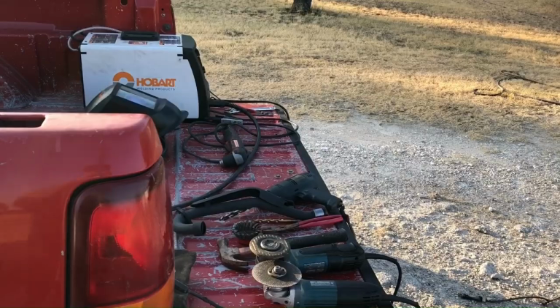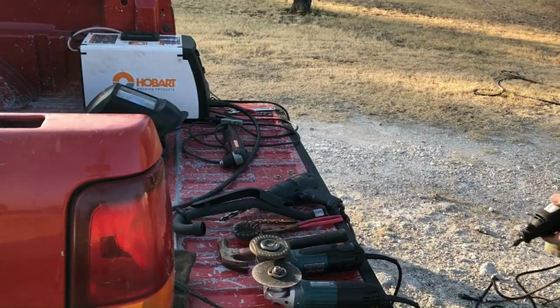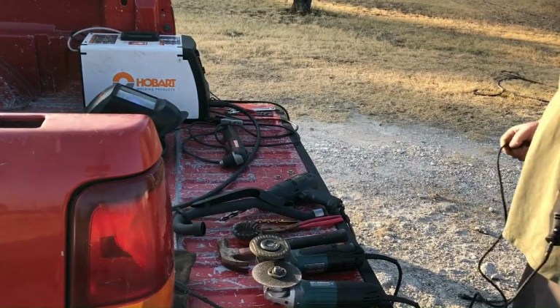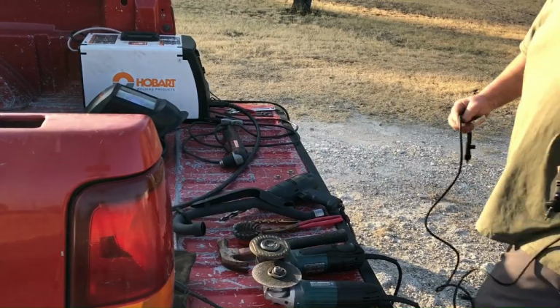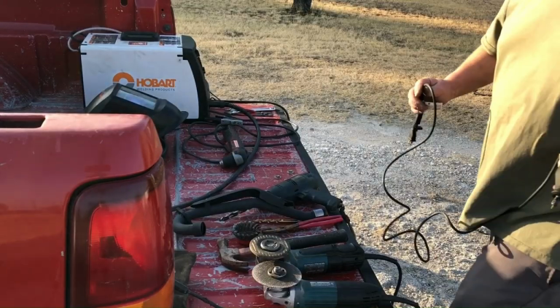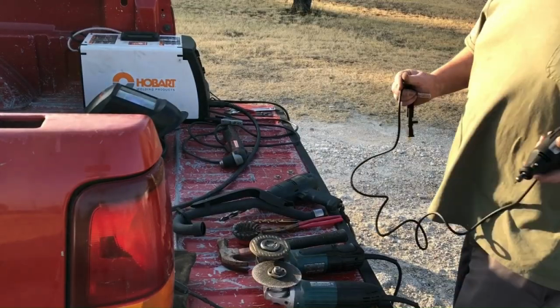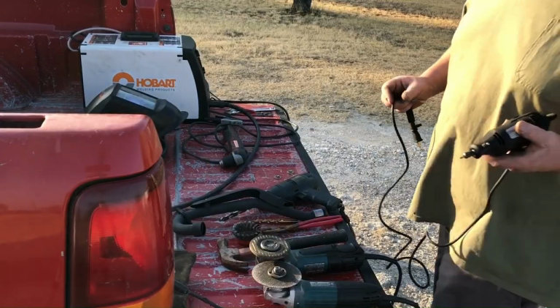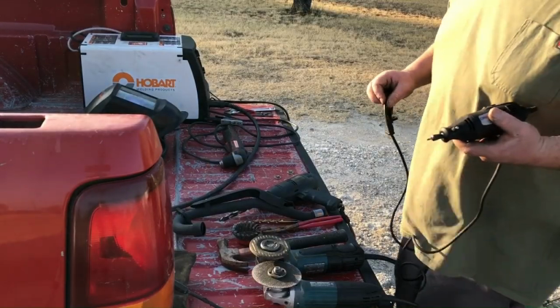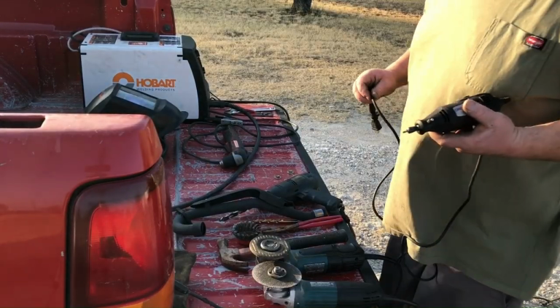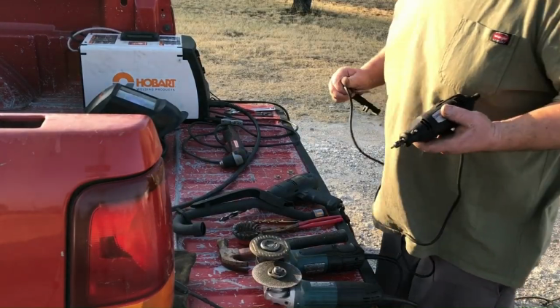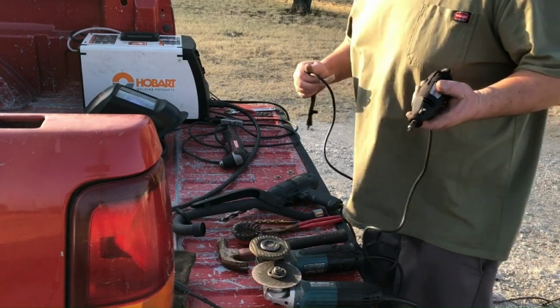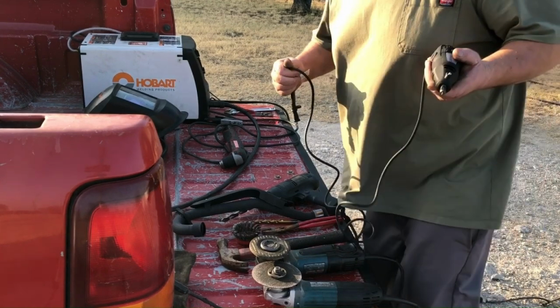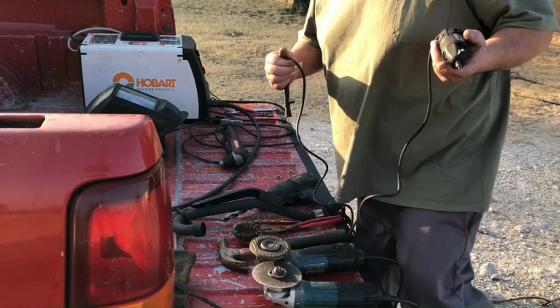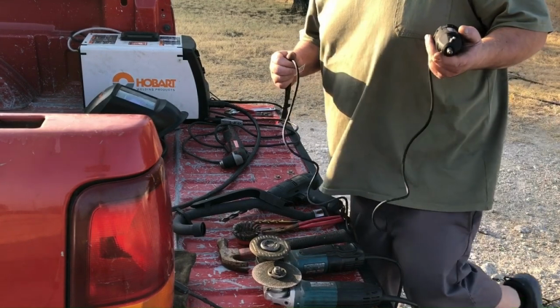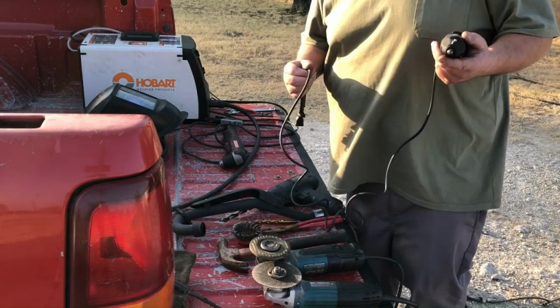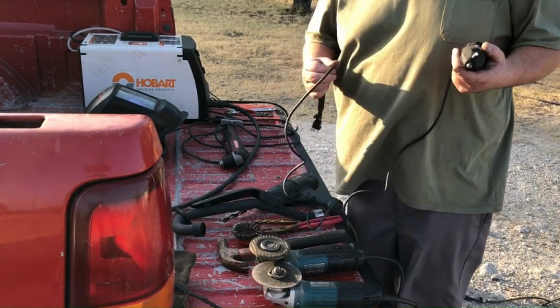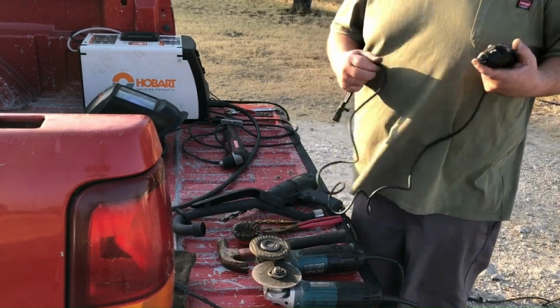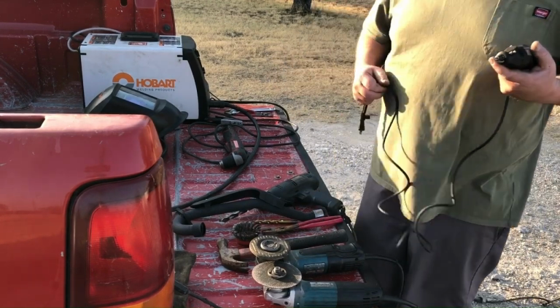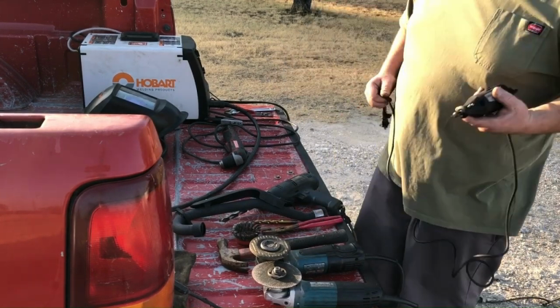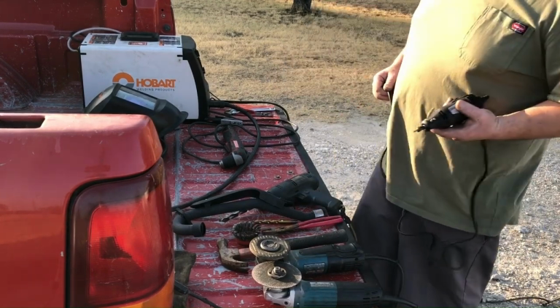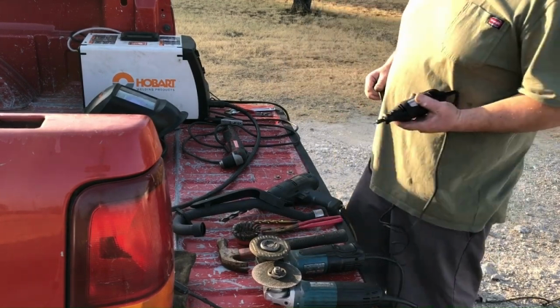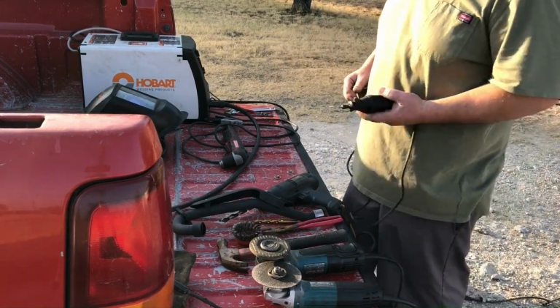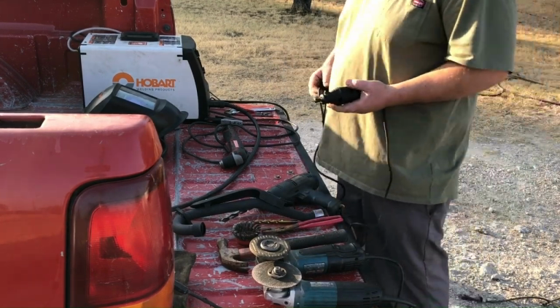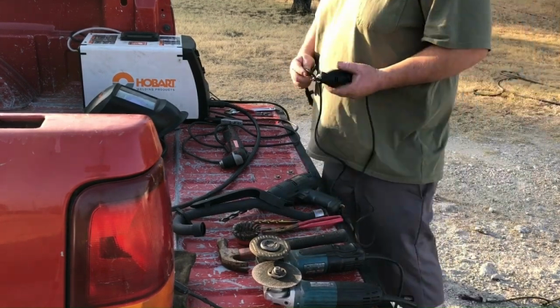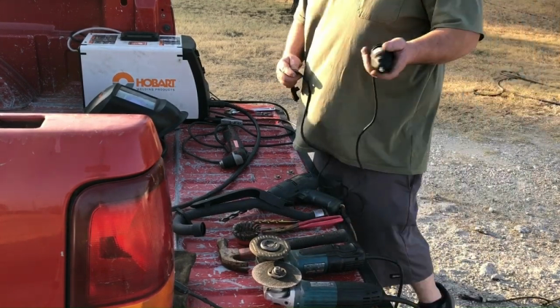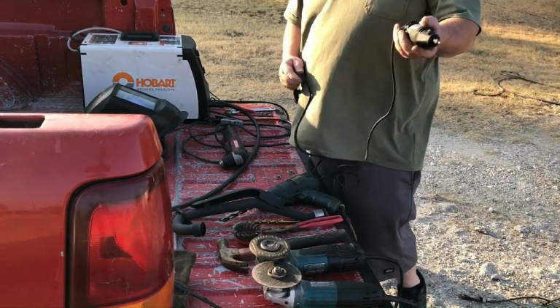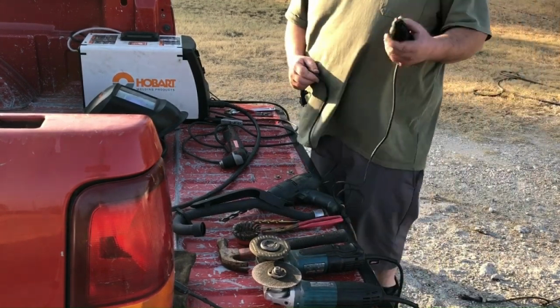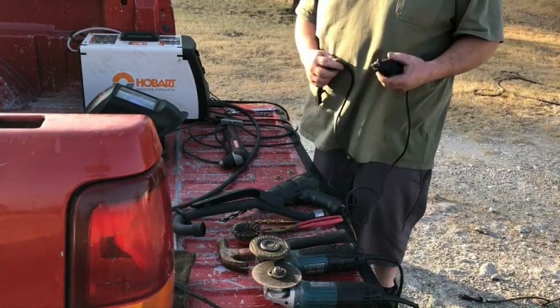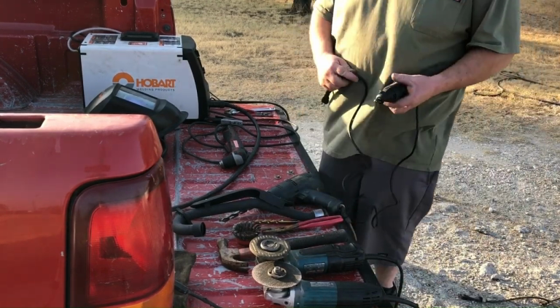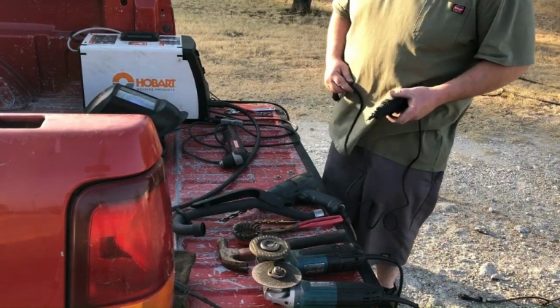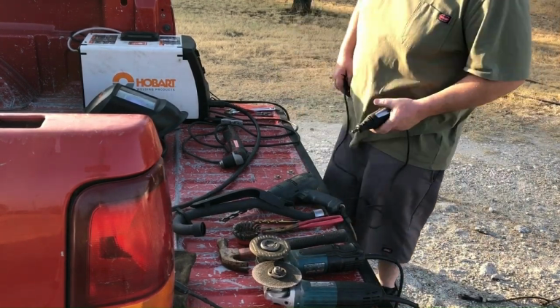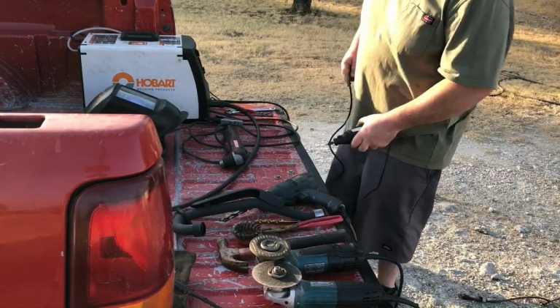We drilled it out to a half inch but that's not going to be big enough, so we're going to use this Dremel to make it a little bit bigger.